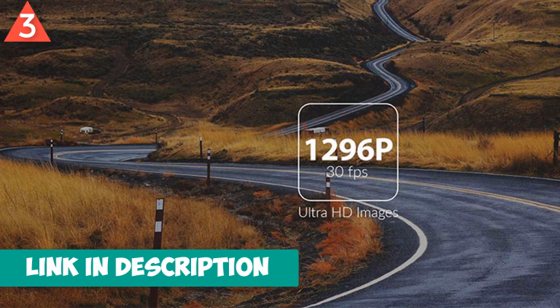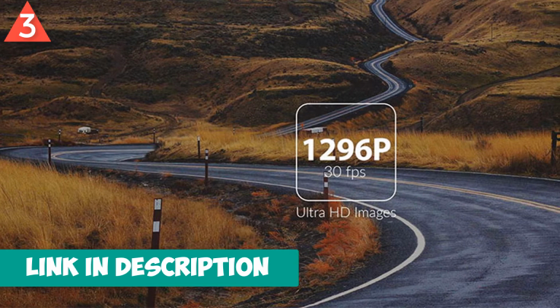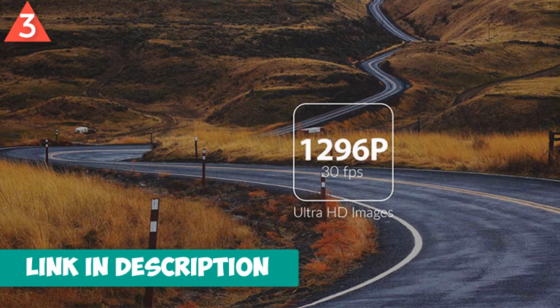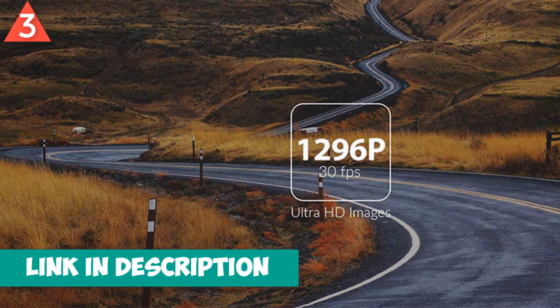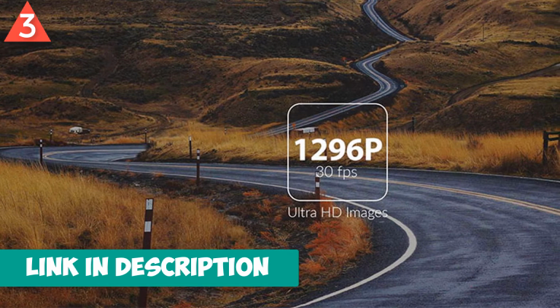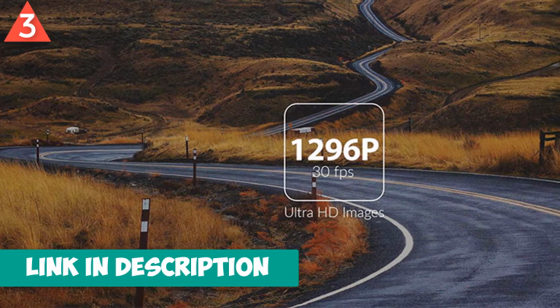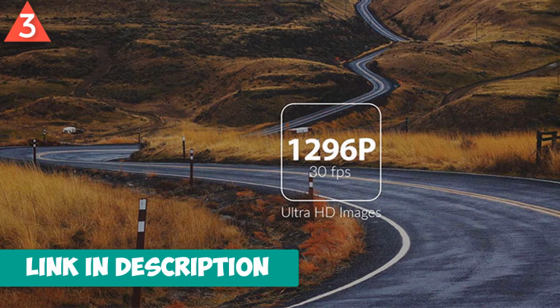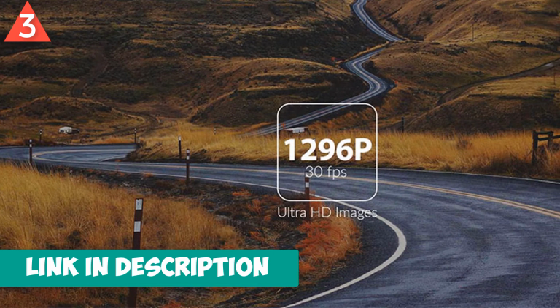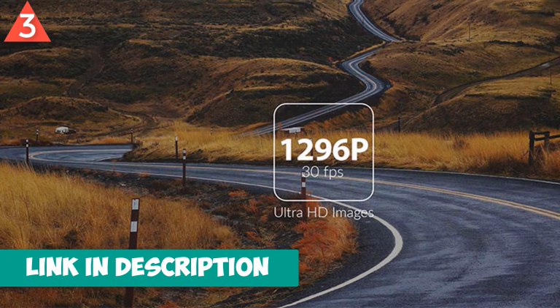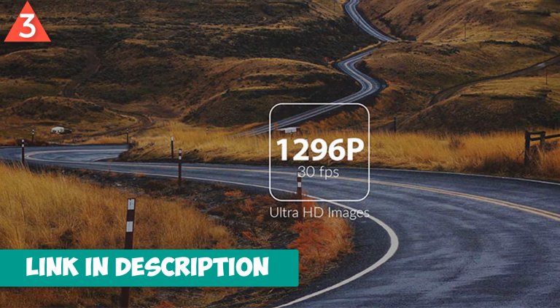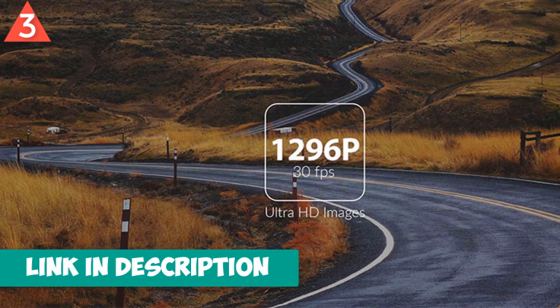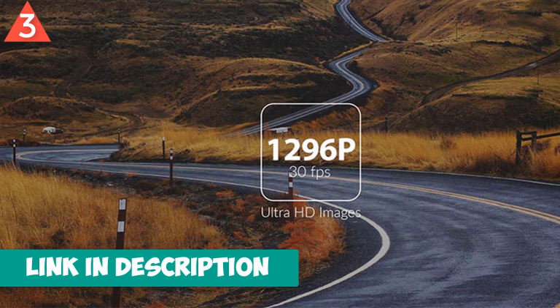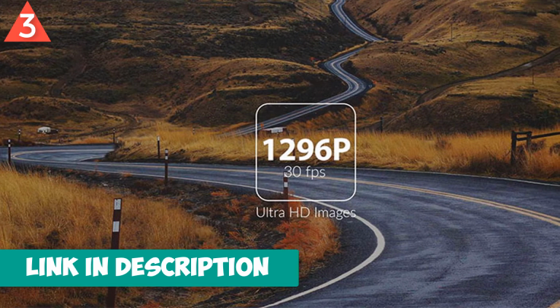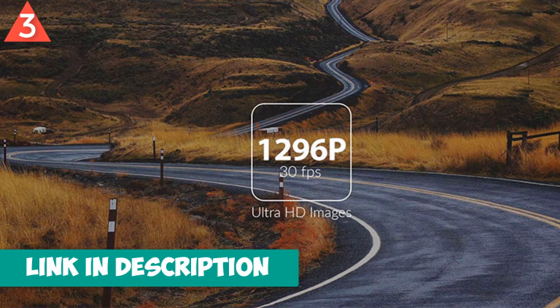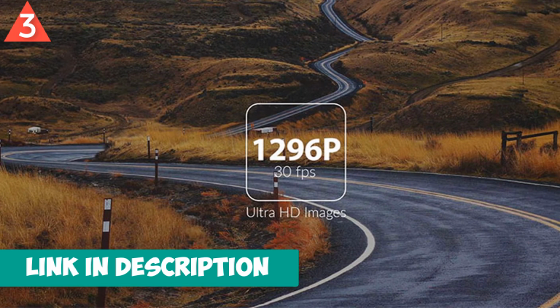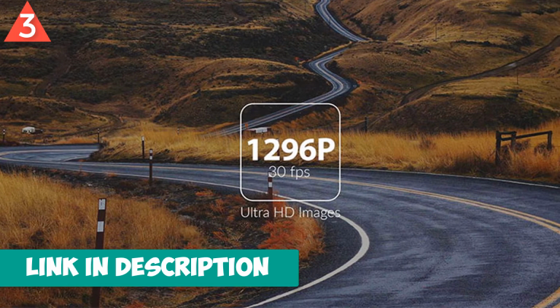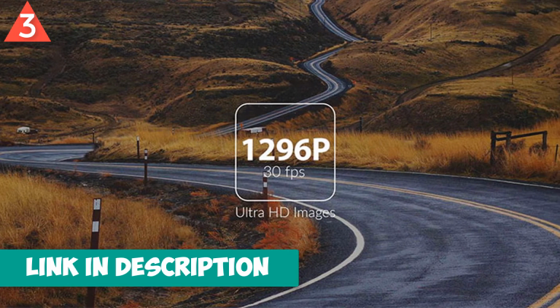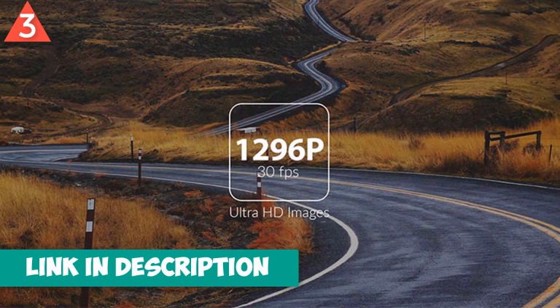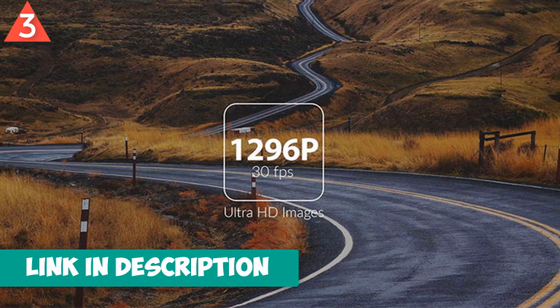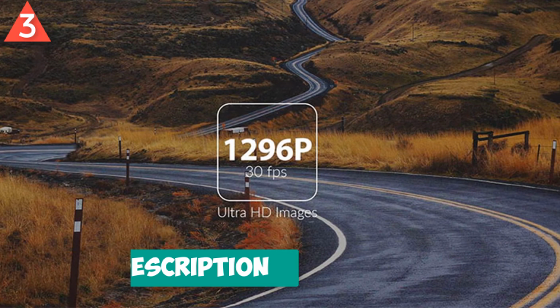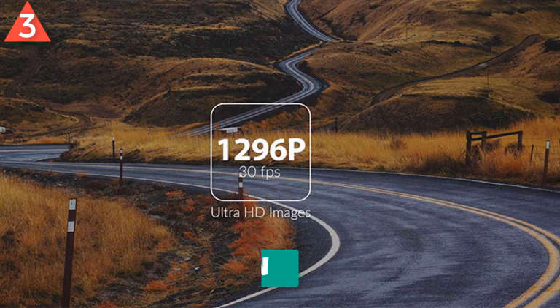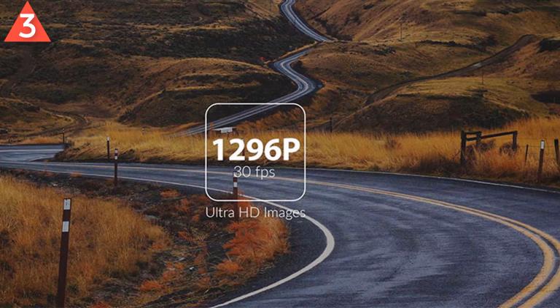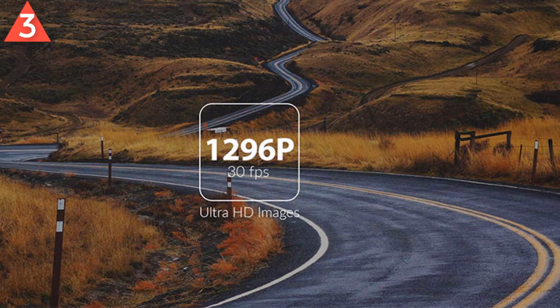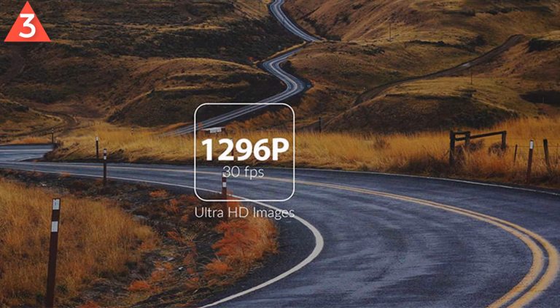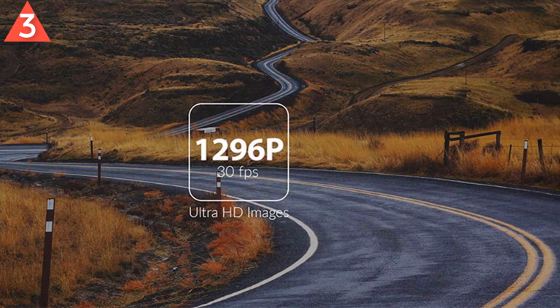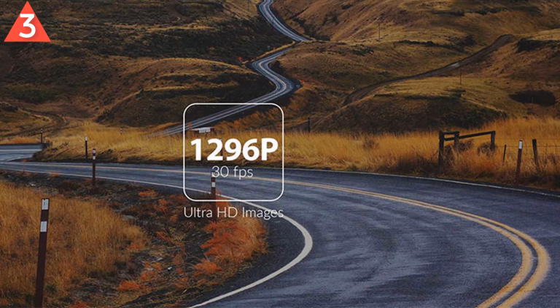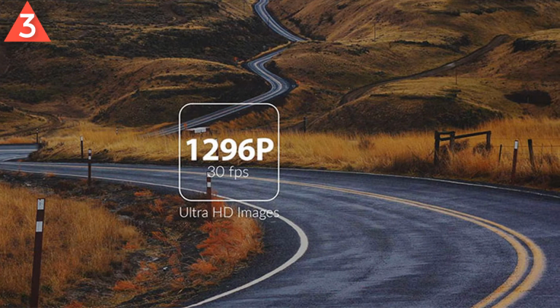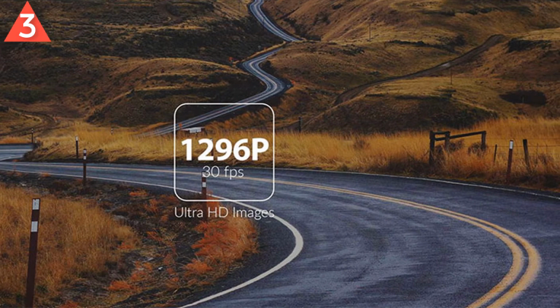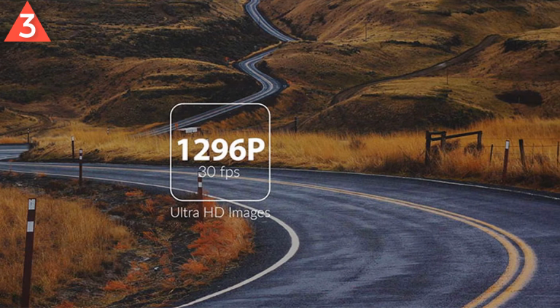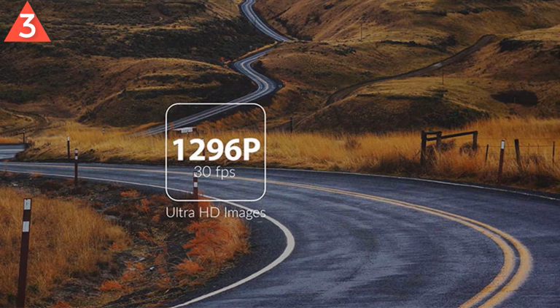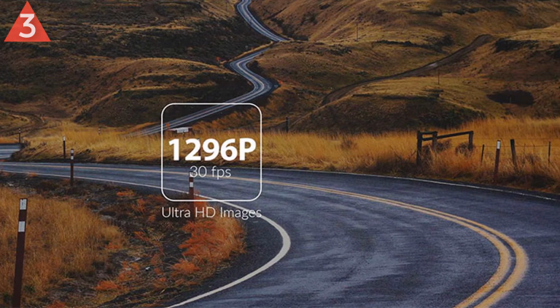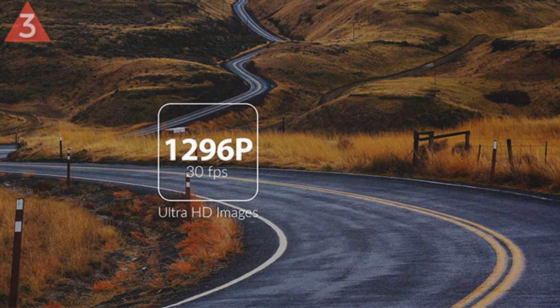2.7 inch 16:9 screen with a user friendly interface. Built-in Wi-Fi with single touch sharing.